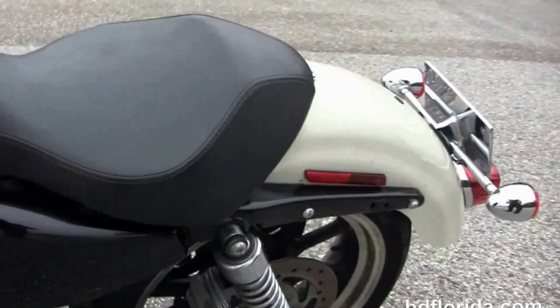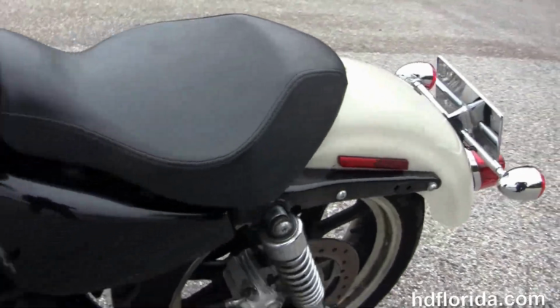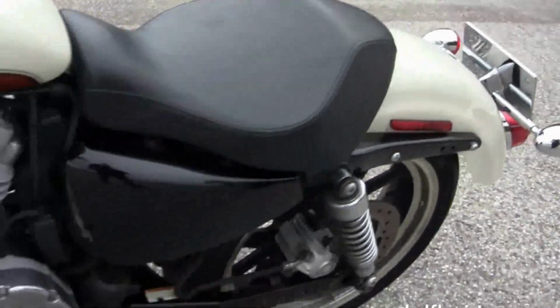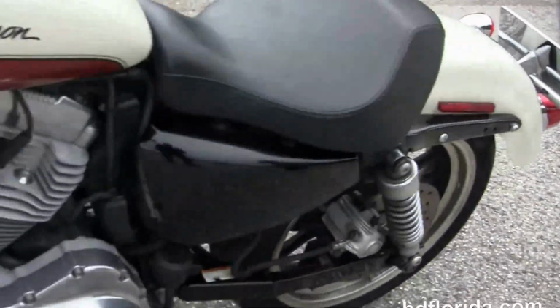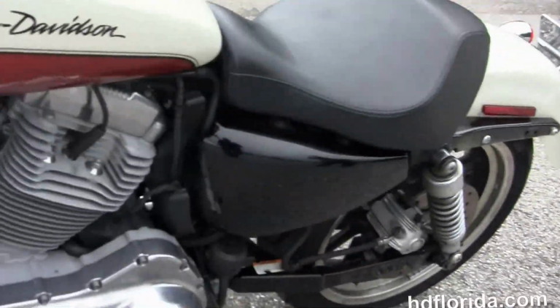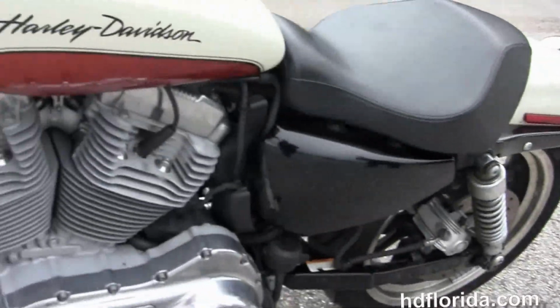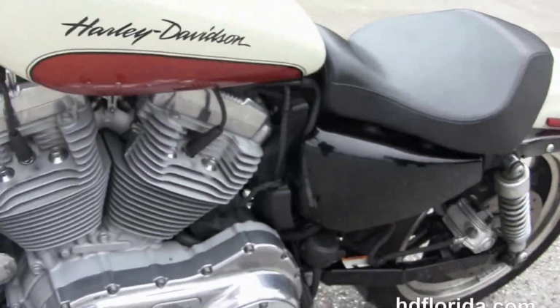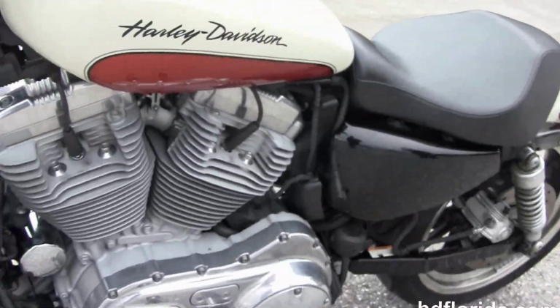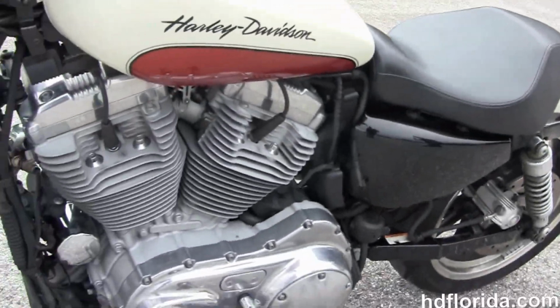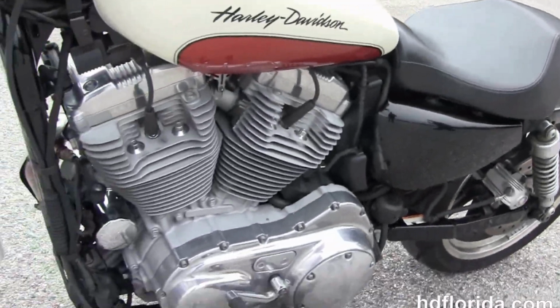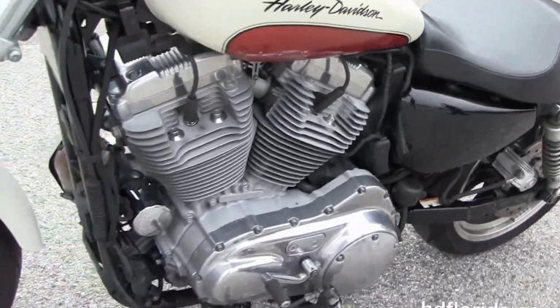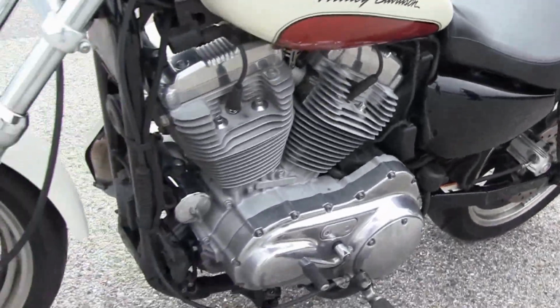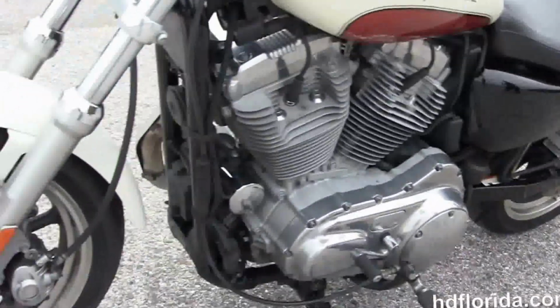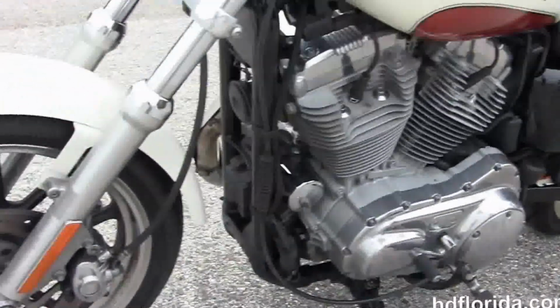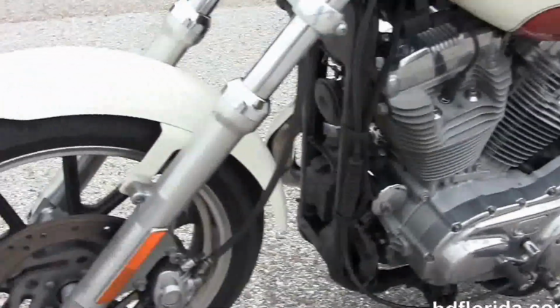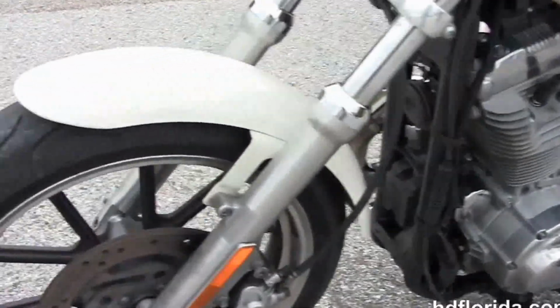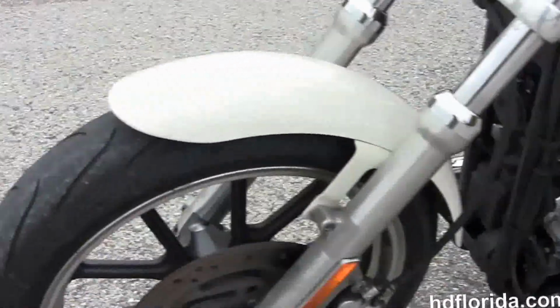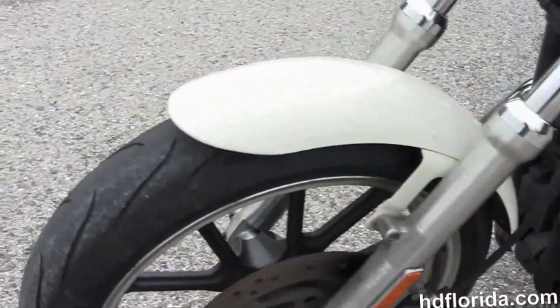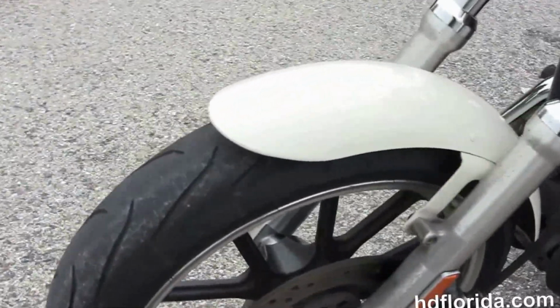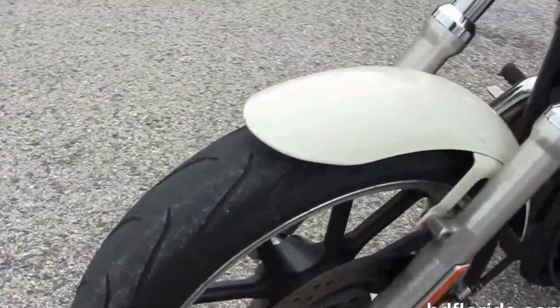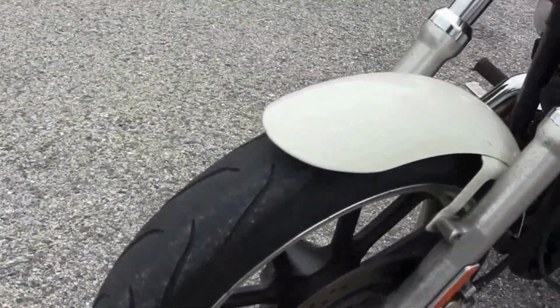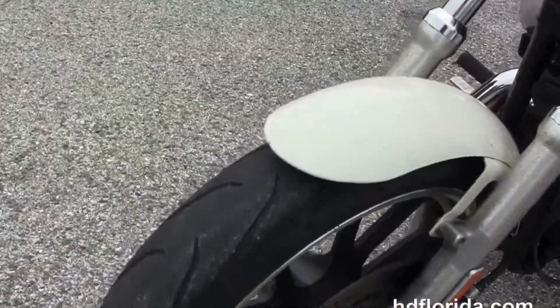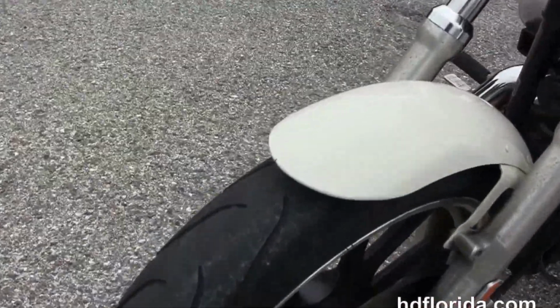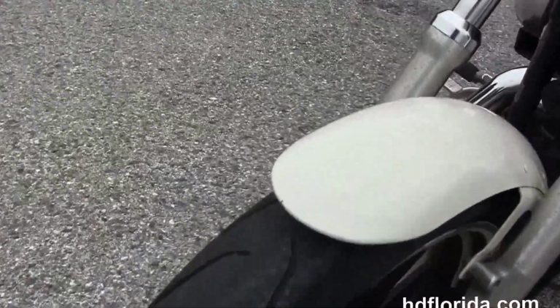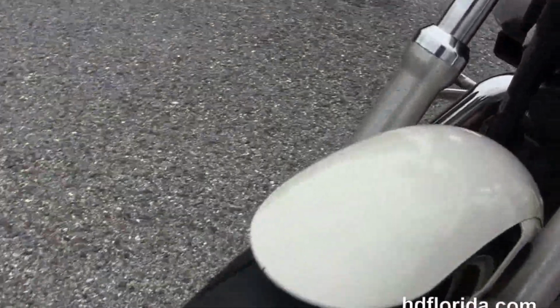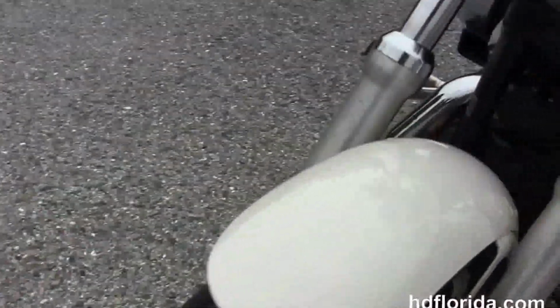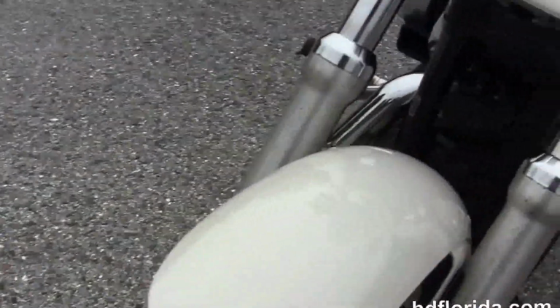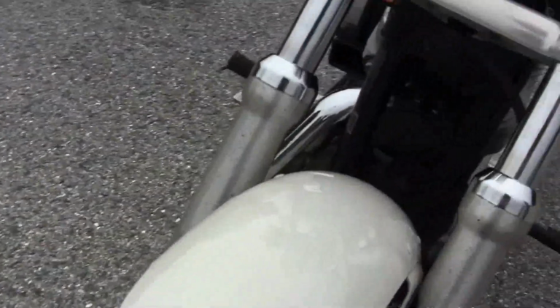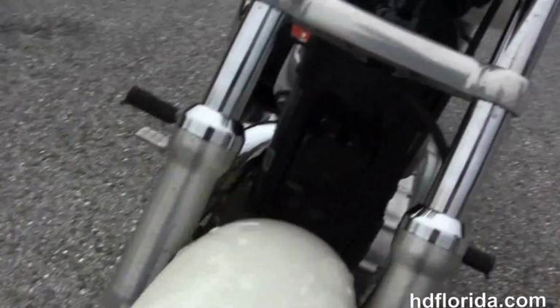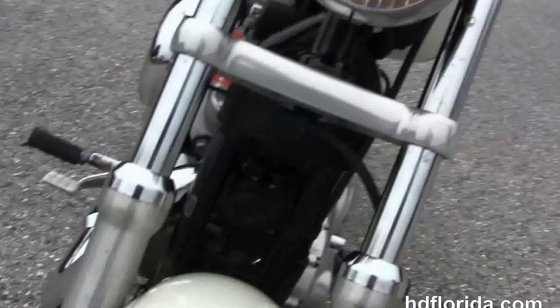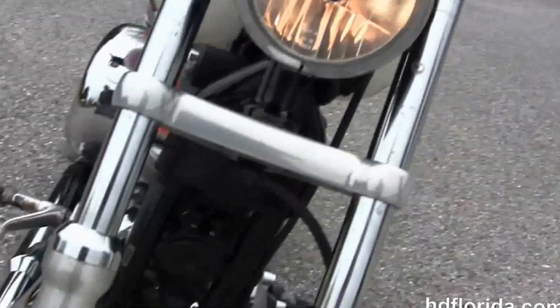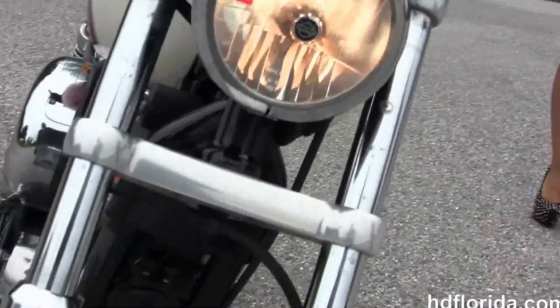It has the black and chrome headlight housing out front with a brushed chrome headlight spoiler. It's in stock and ready for immediate delivery.